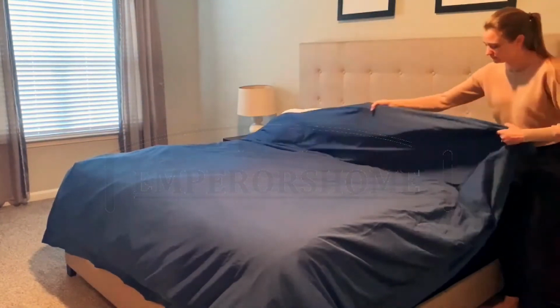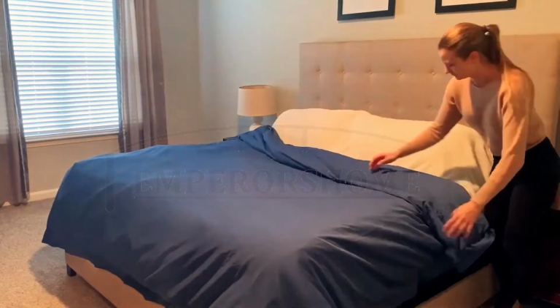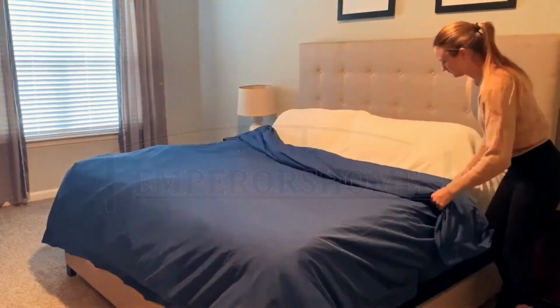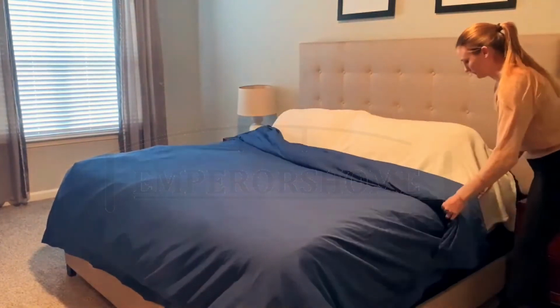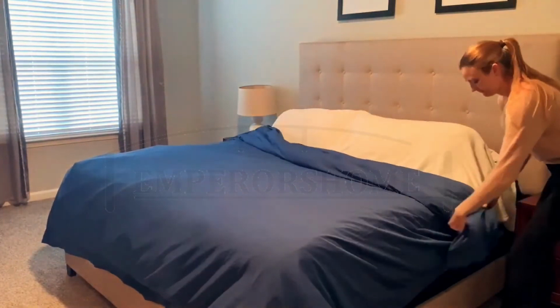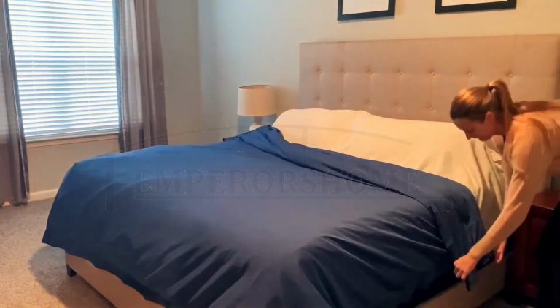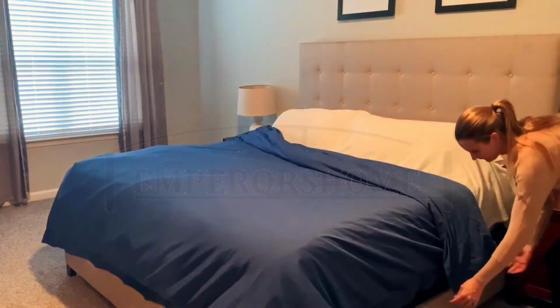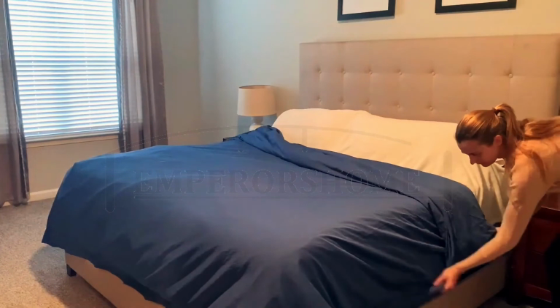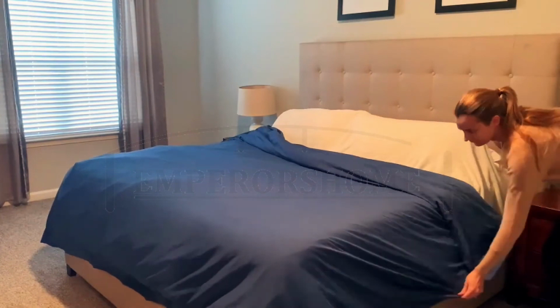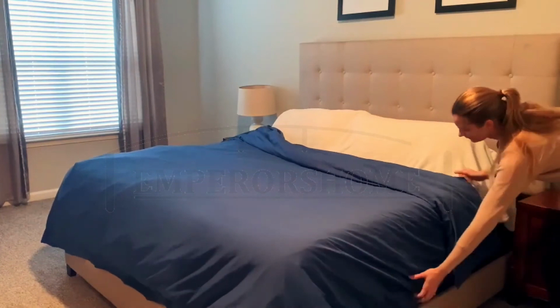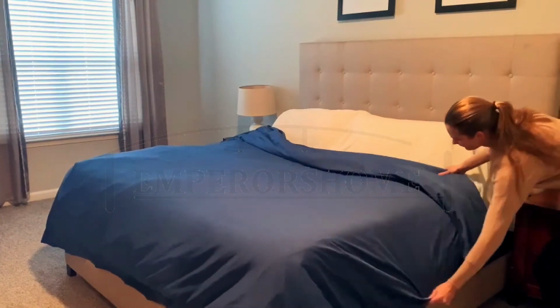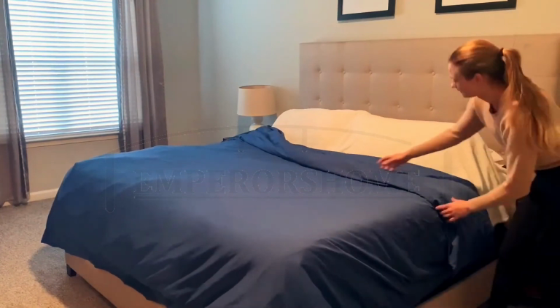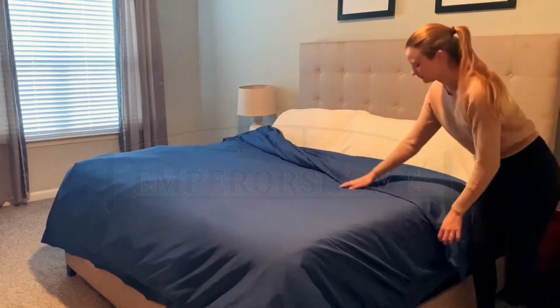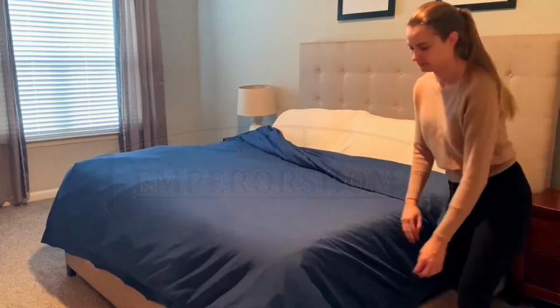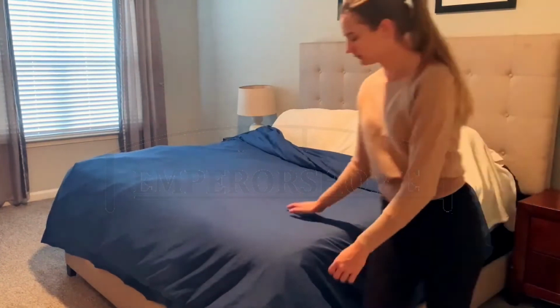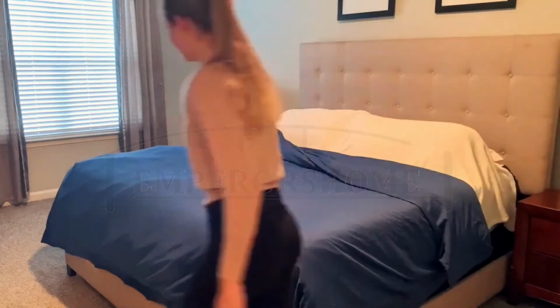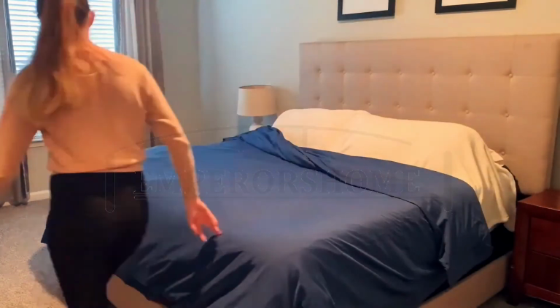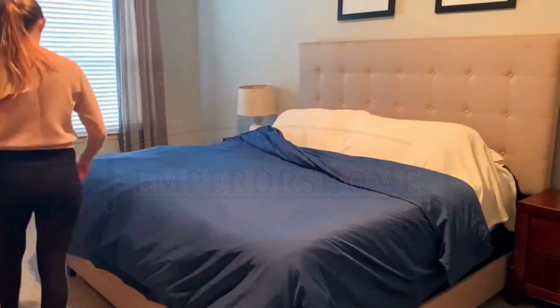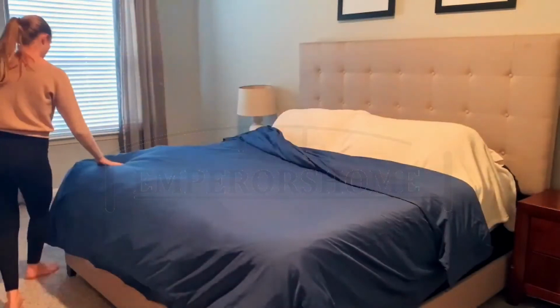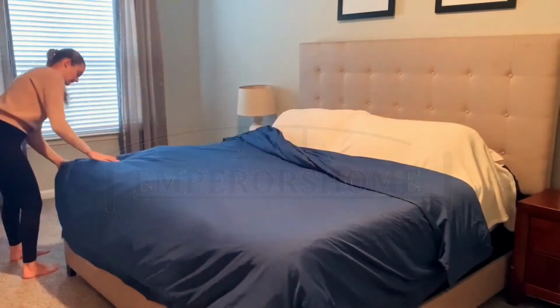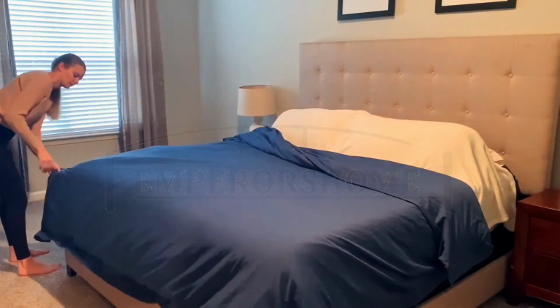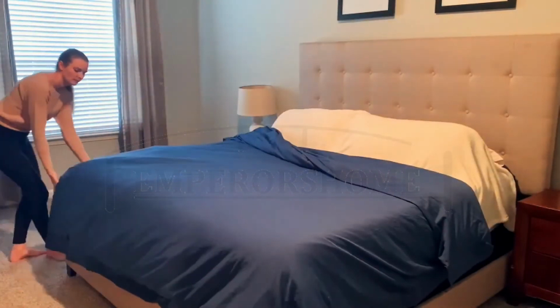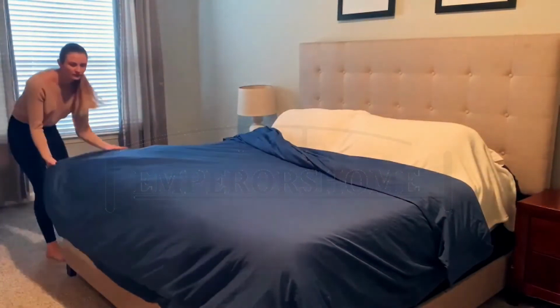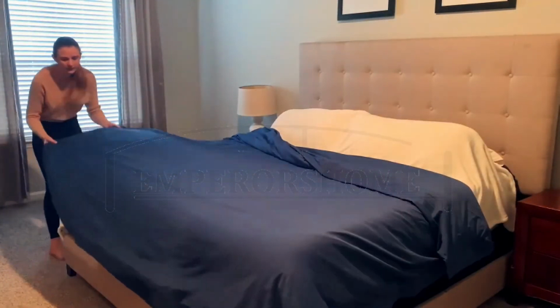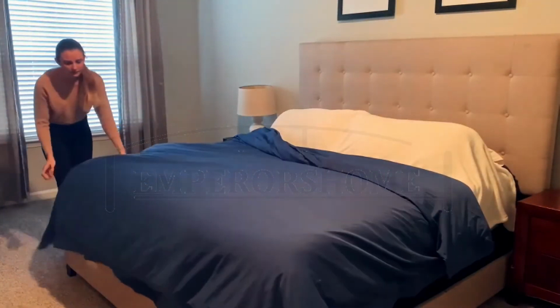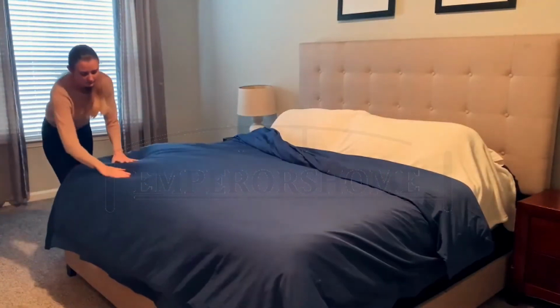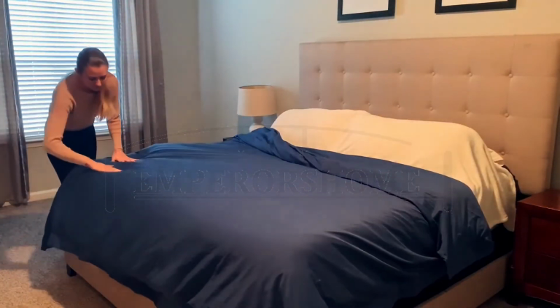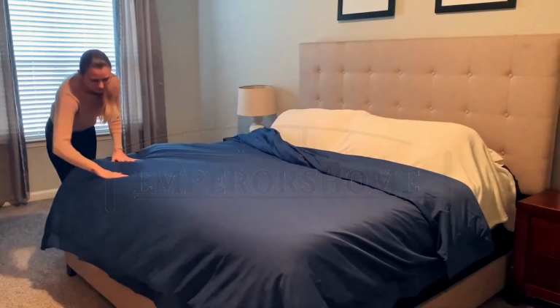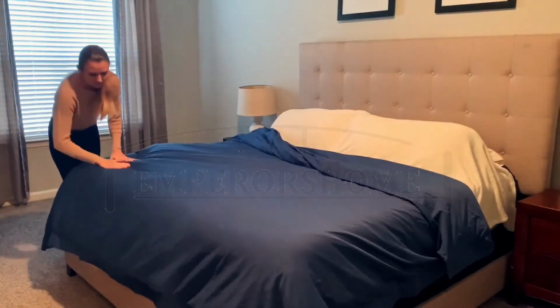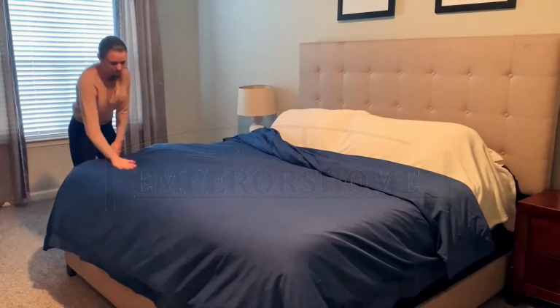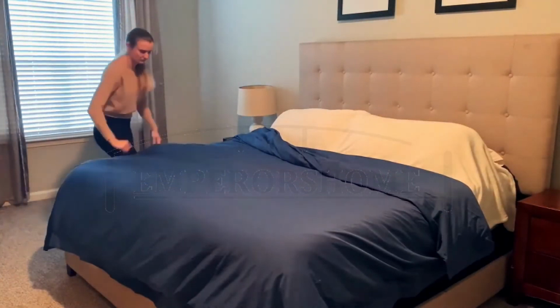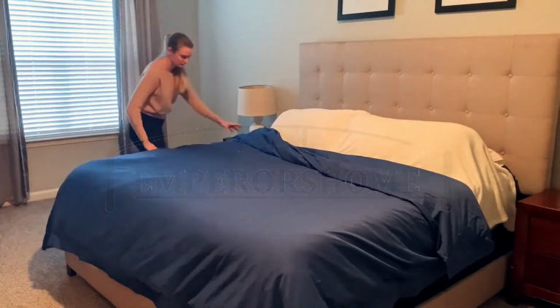I'm going to leave a link to this bed set down below if anybody is interested in checking it out.